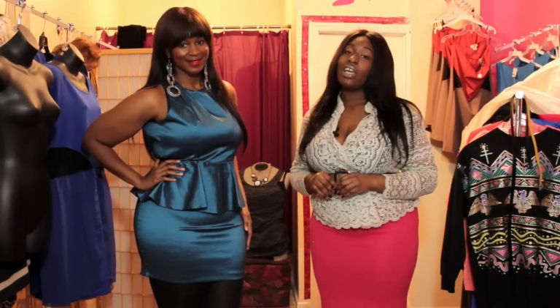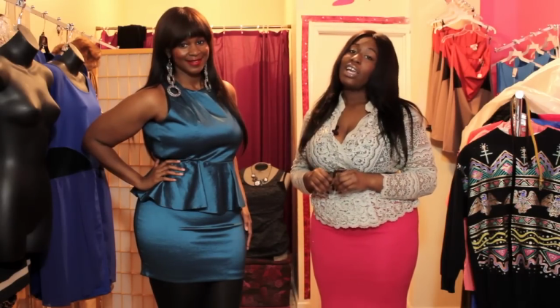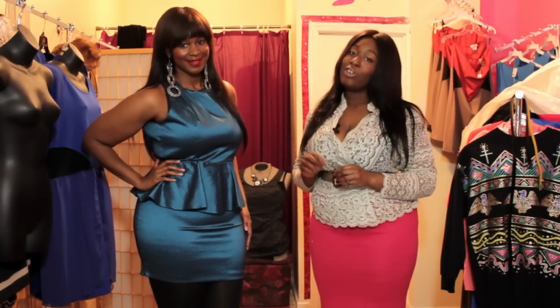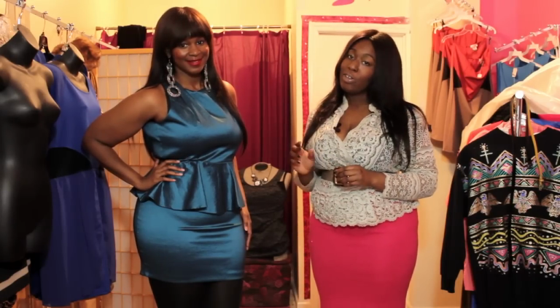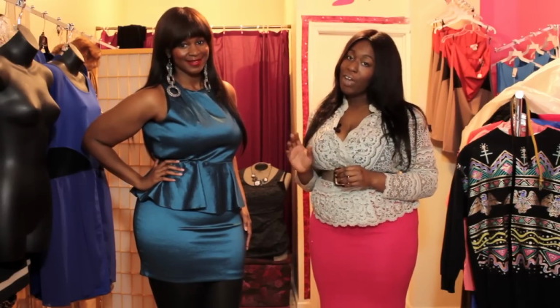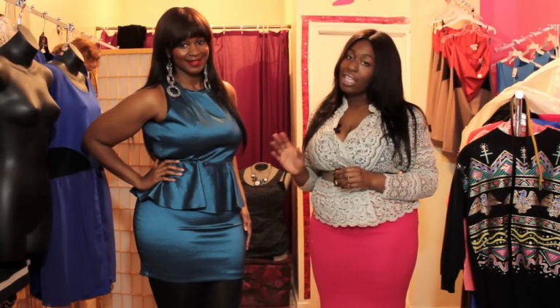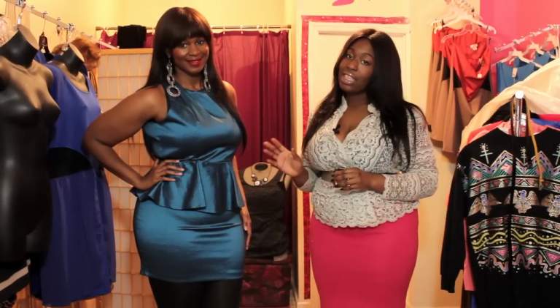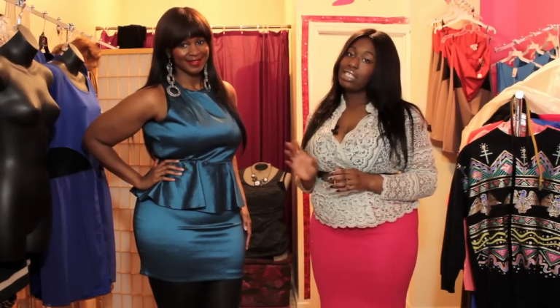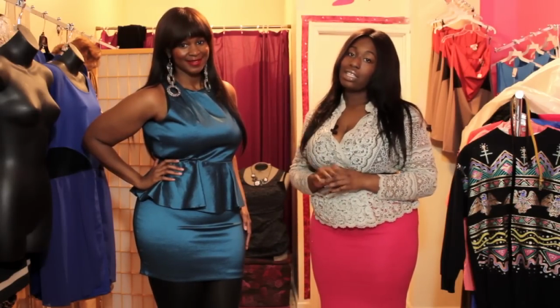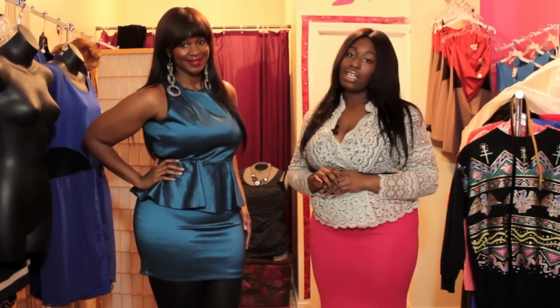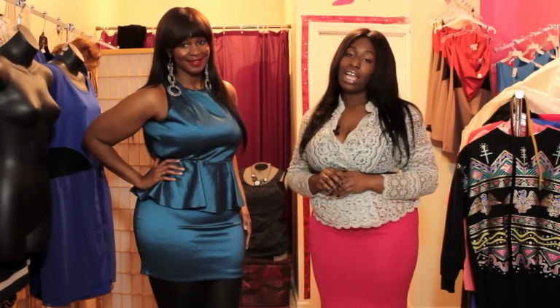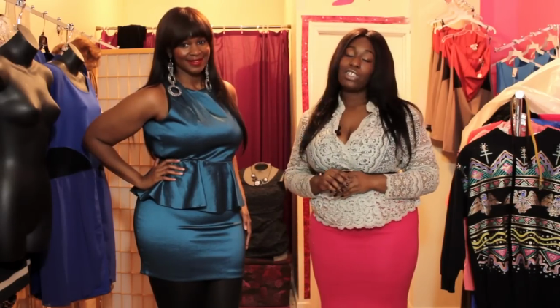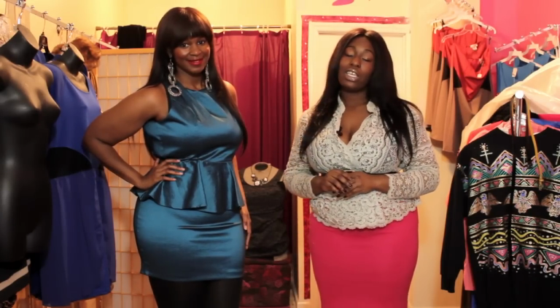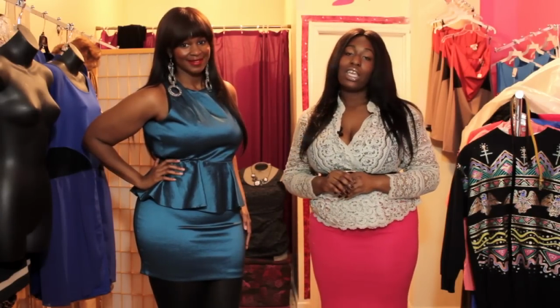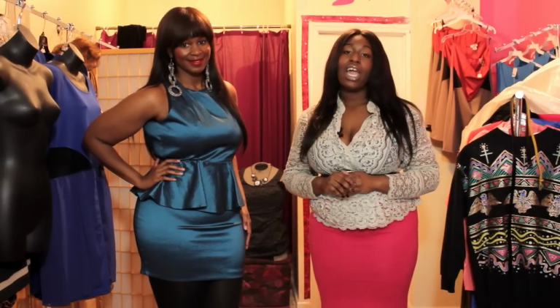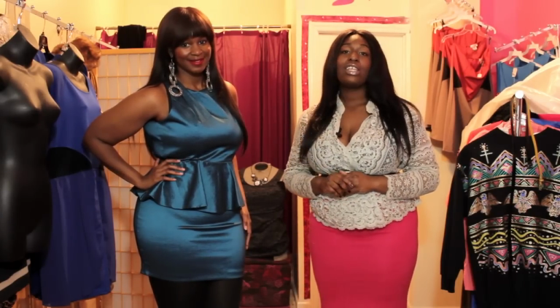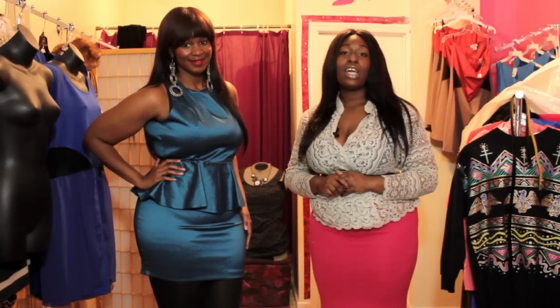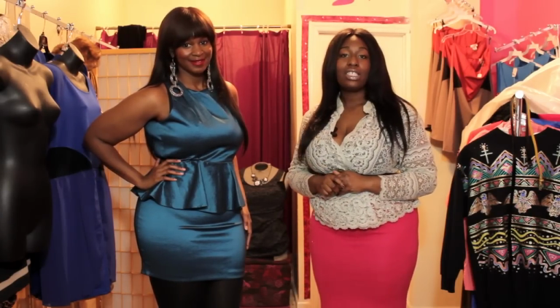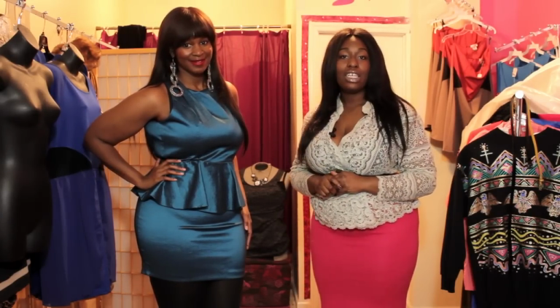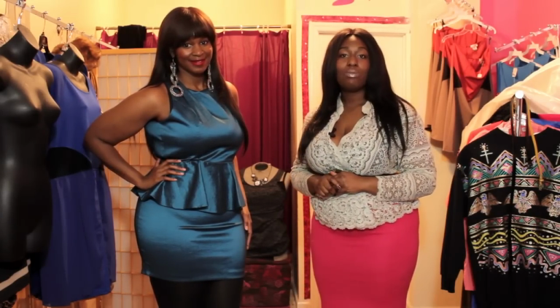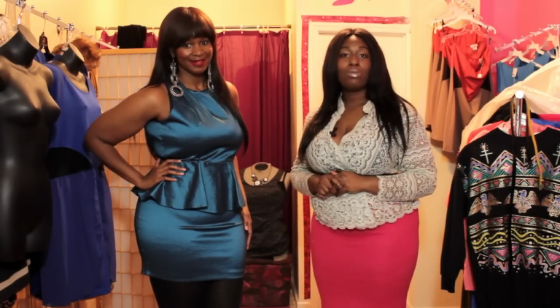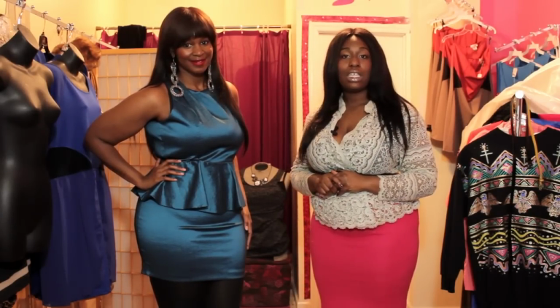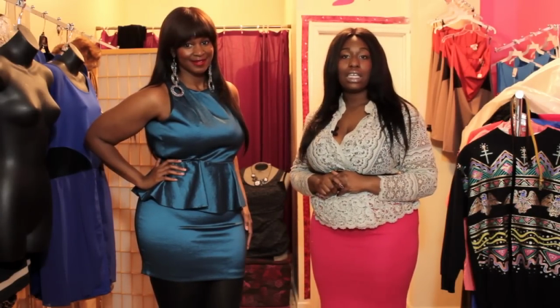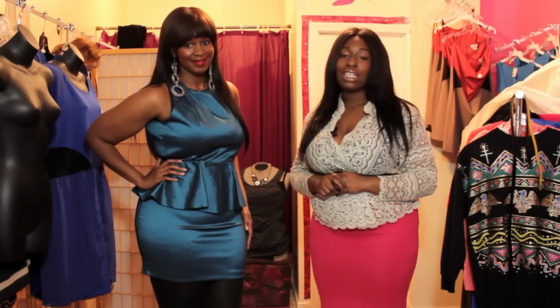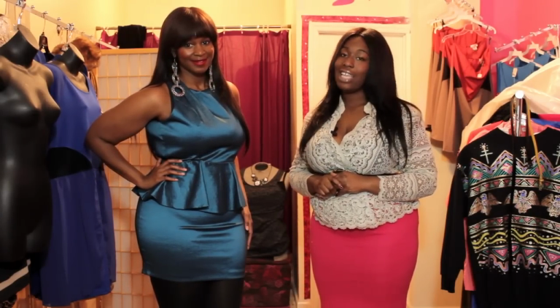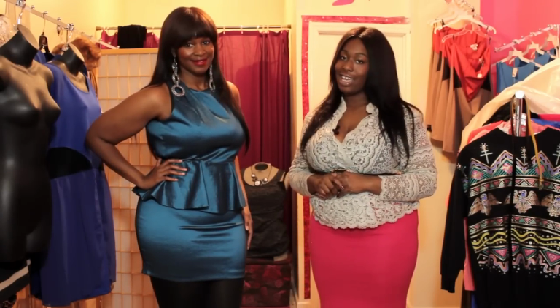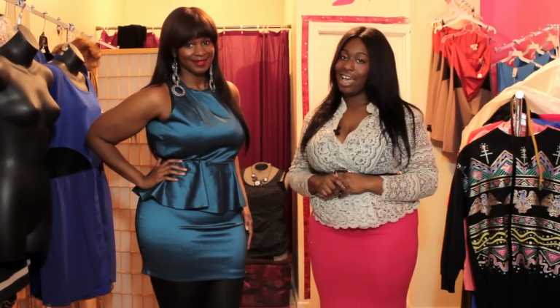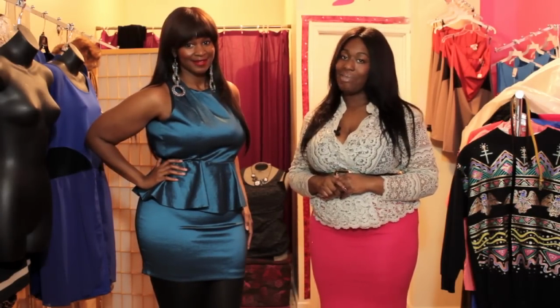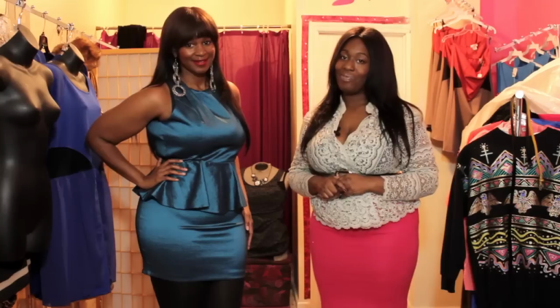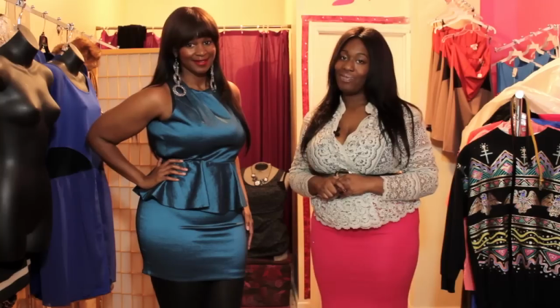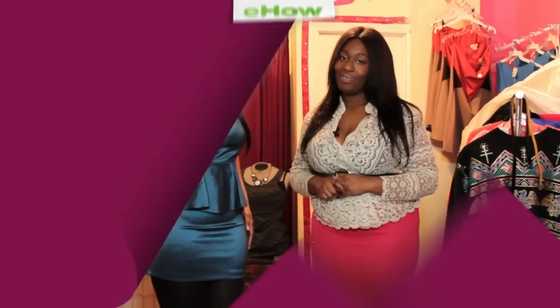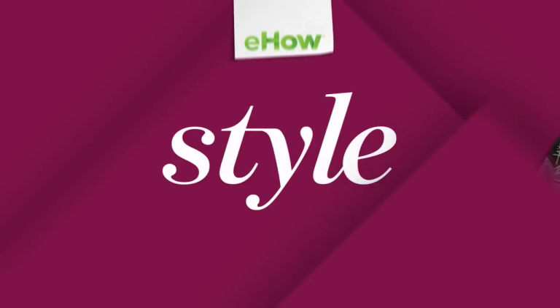You can find this look at JohnTeensBoutique.com.